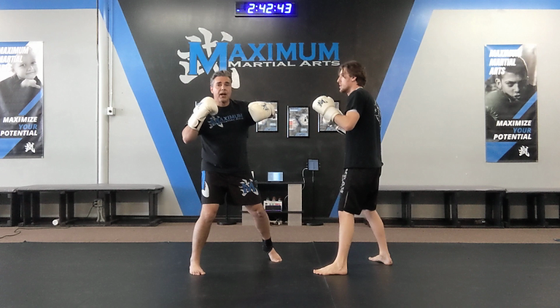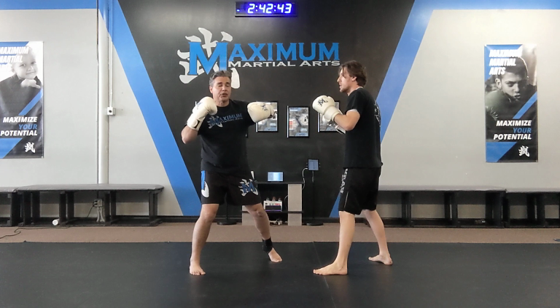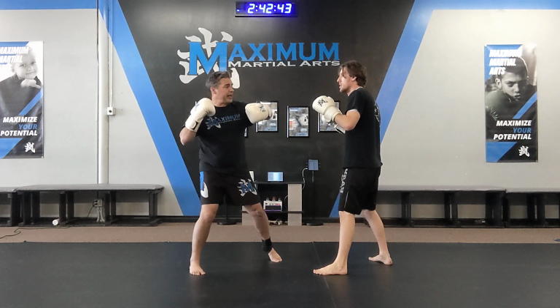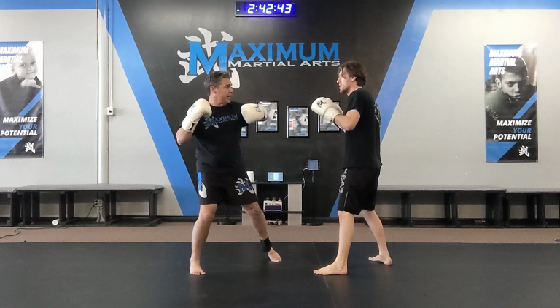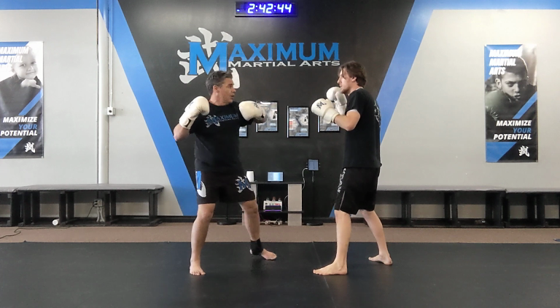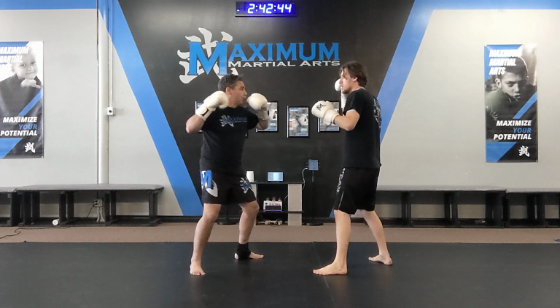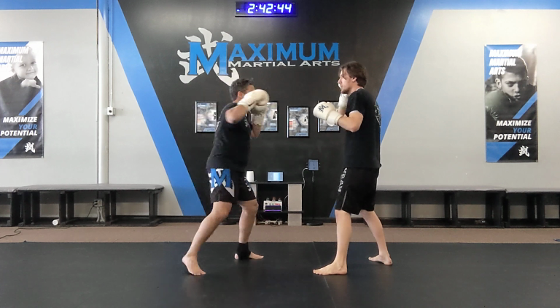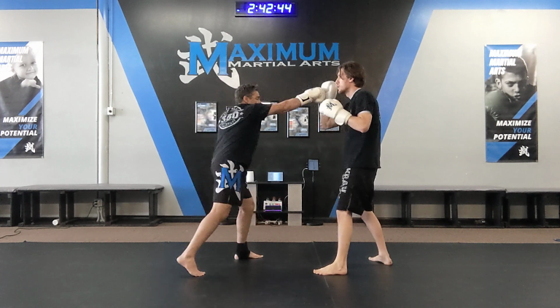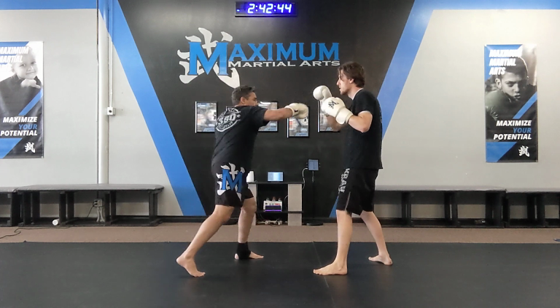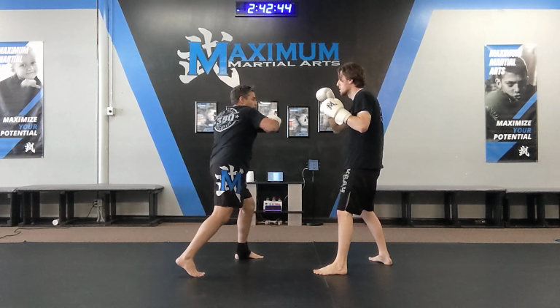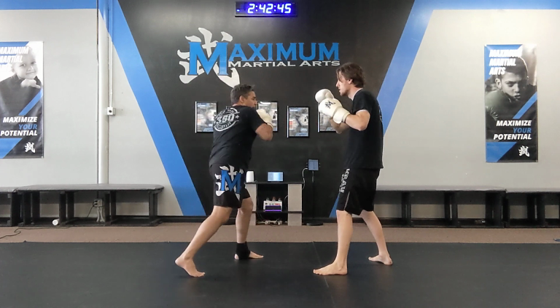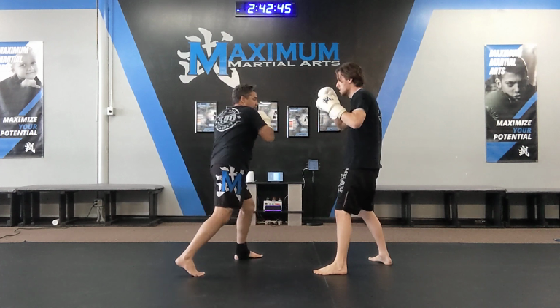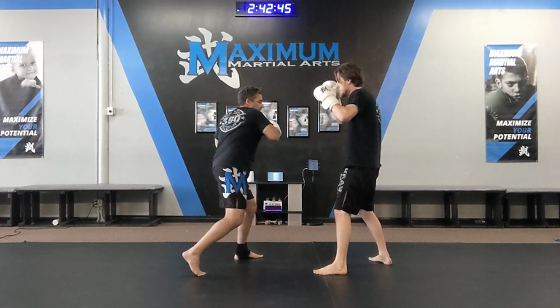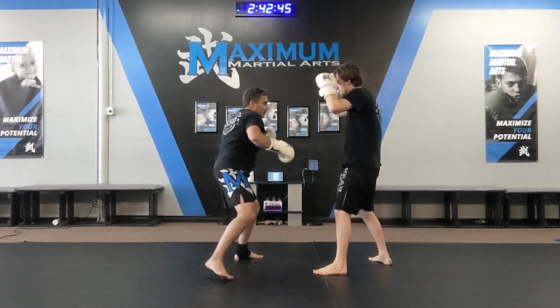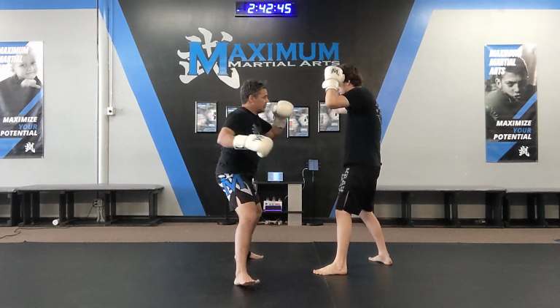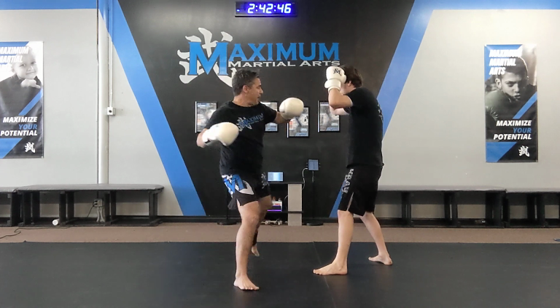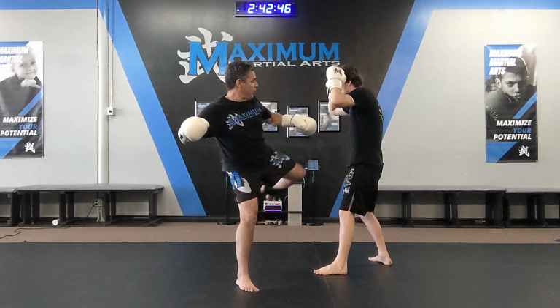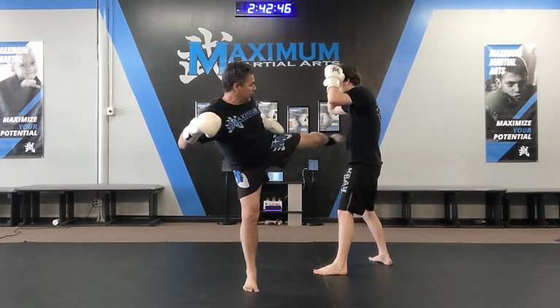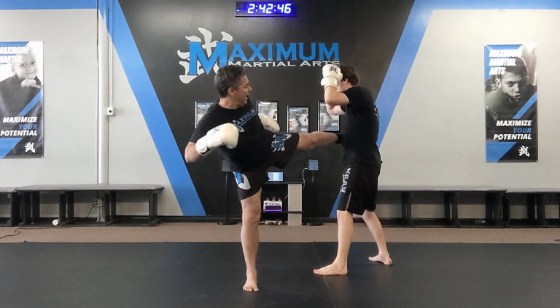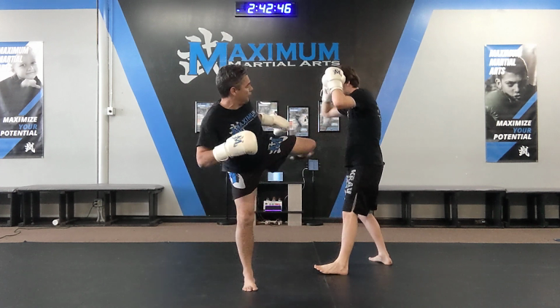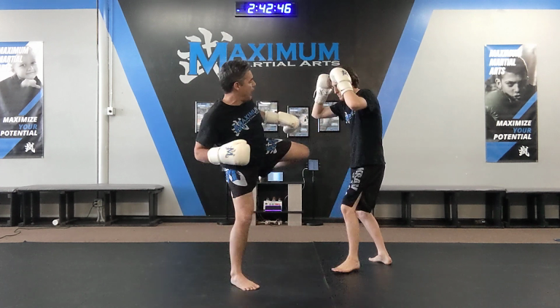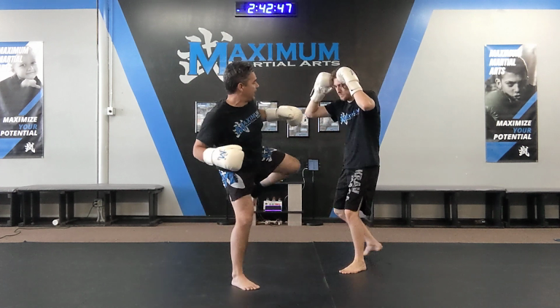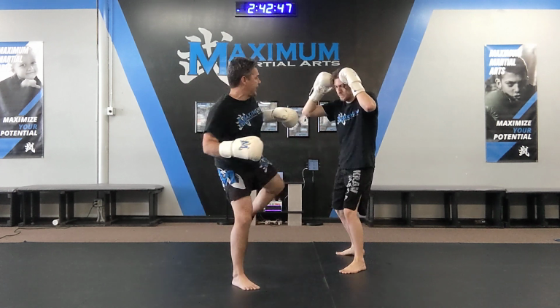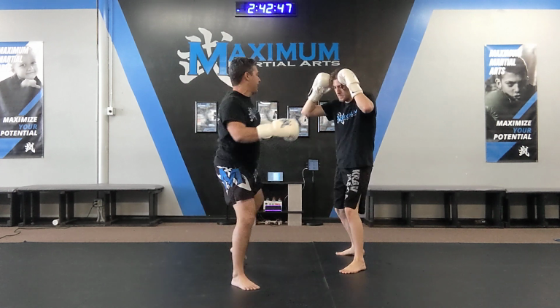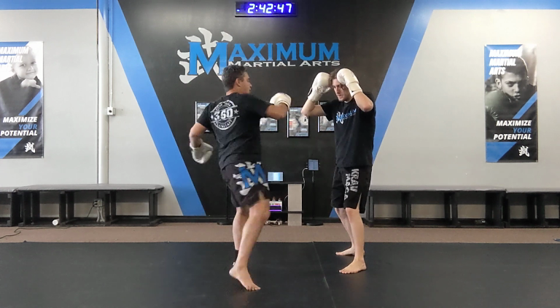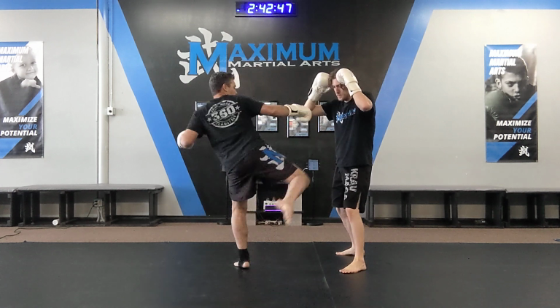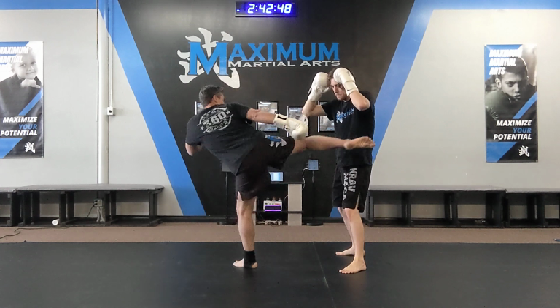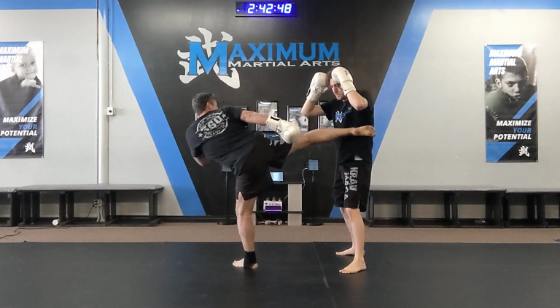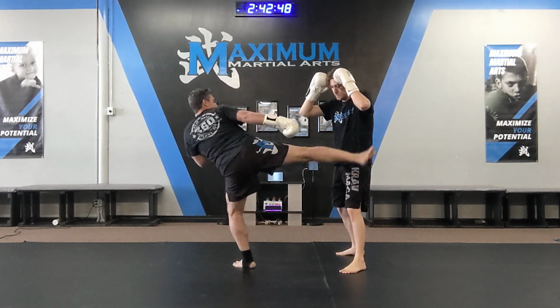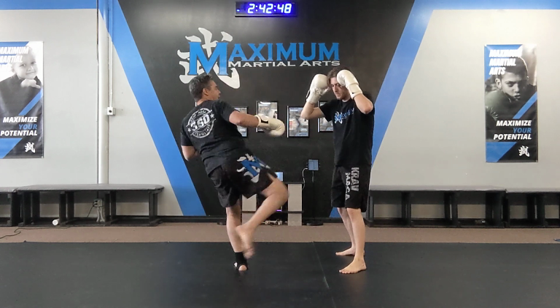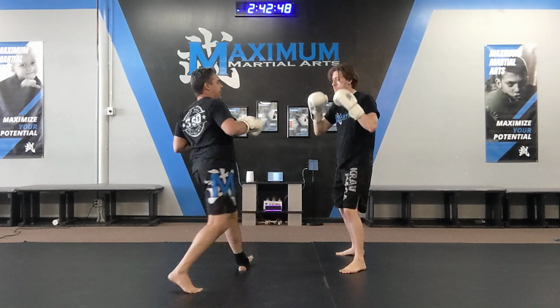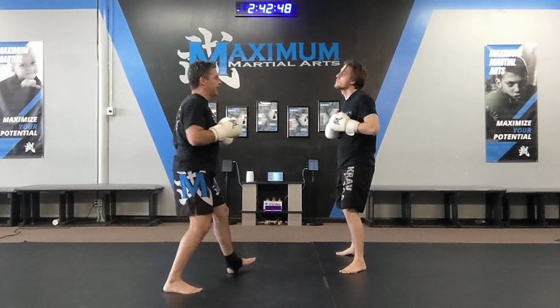Part three: right hand cross, you're gonna step up, left round kick, right round kick.